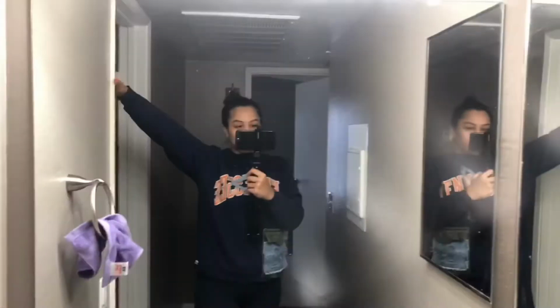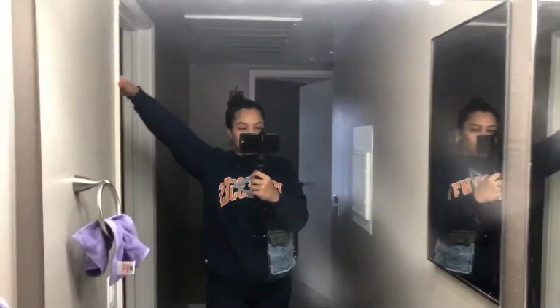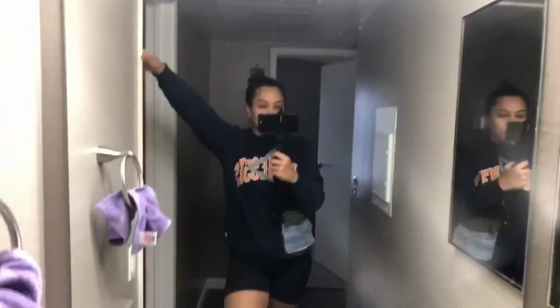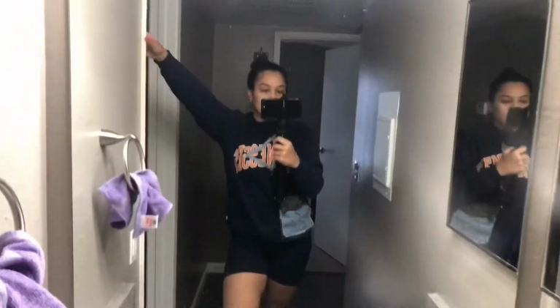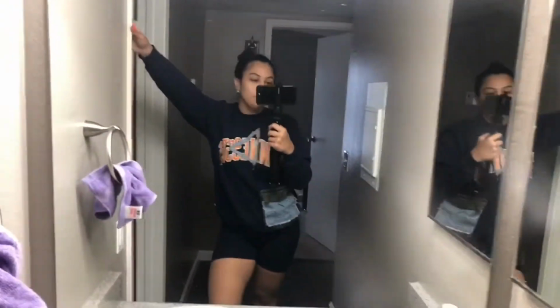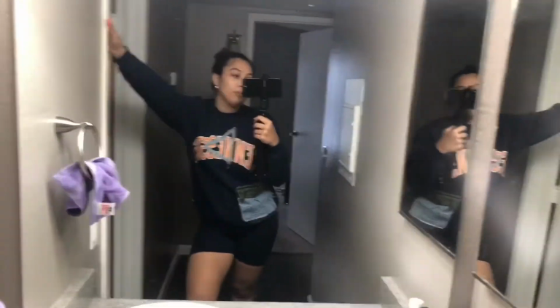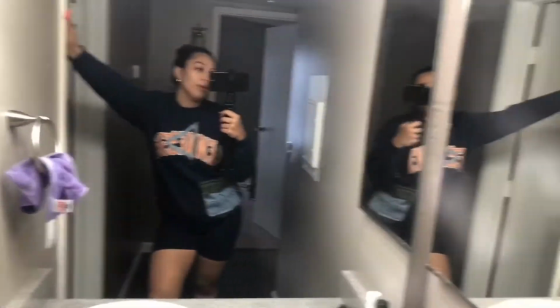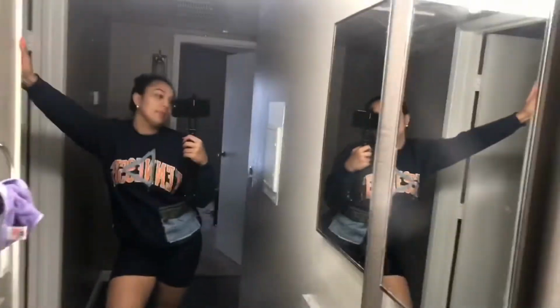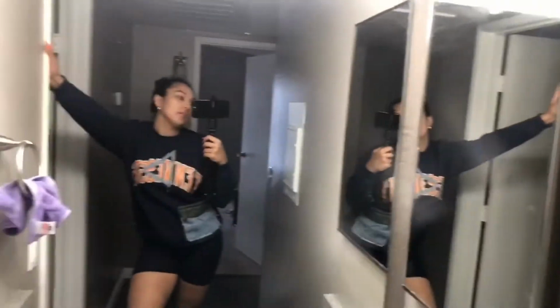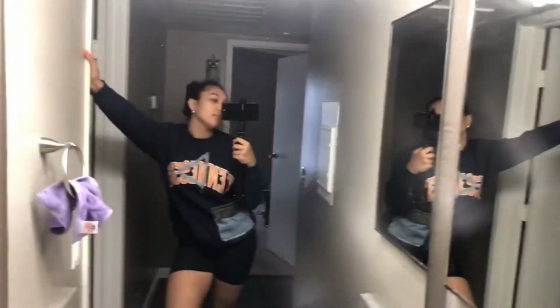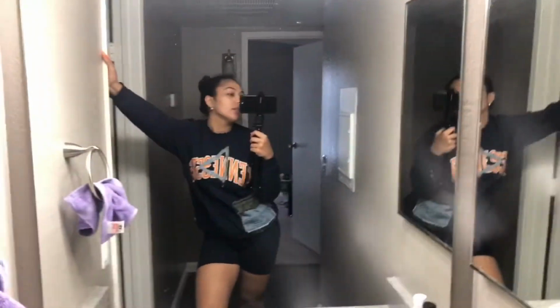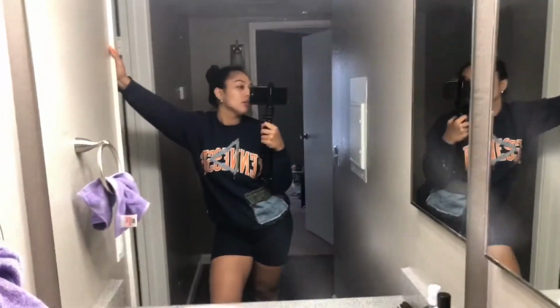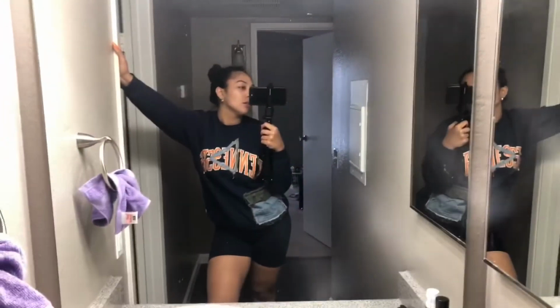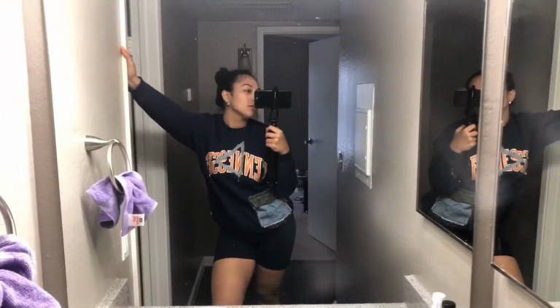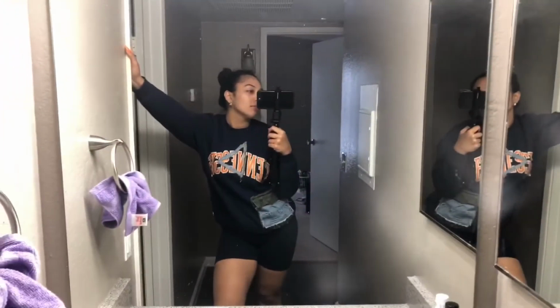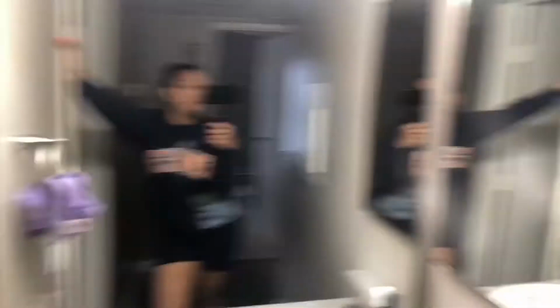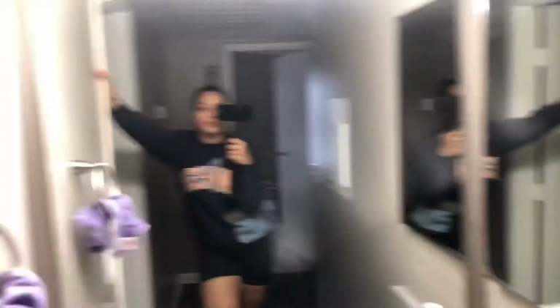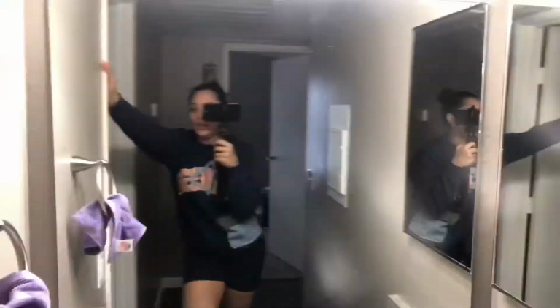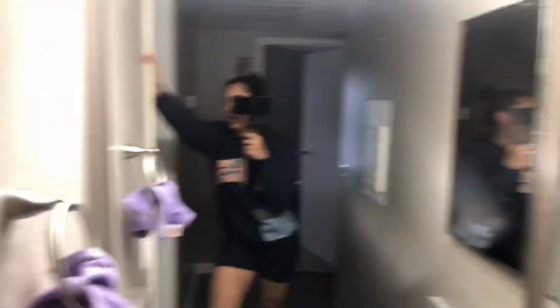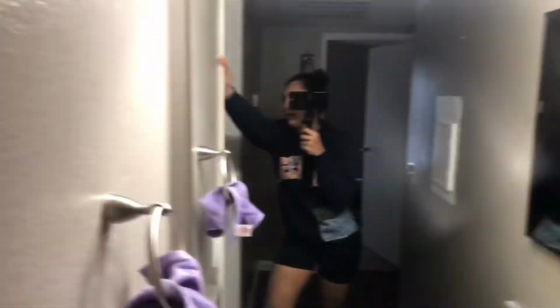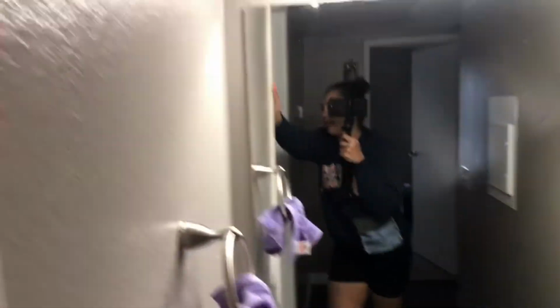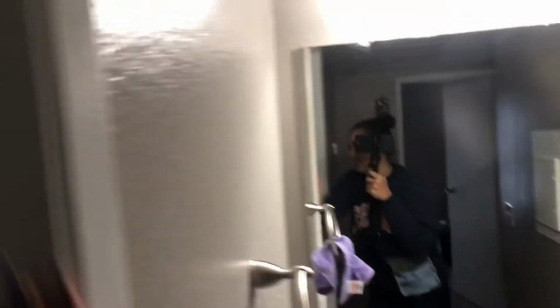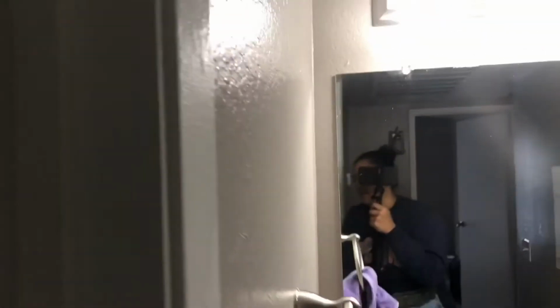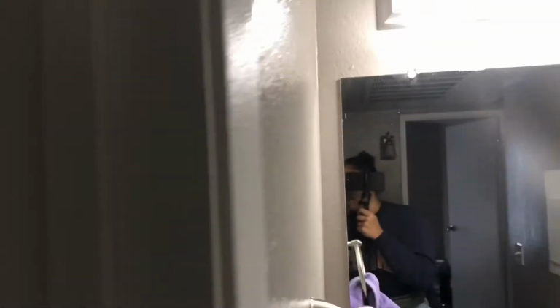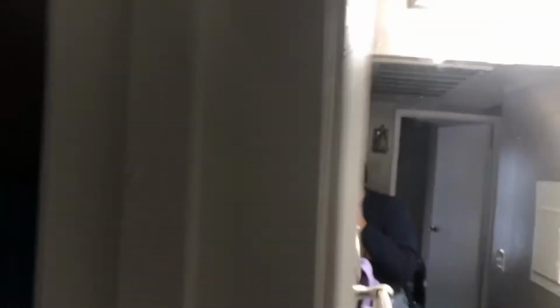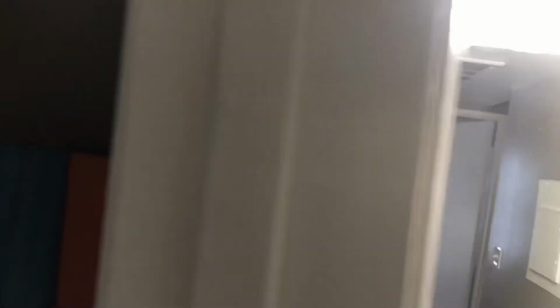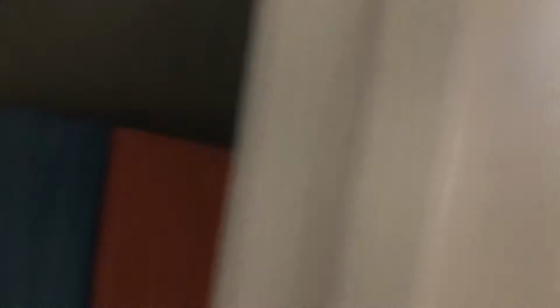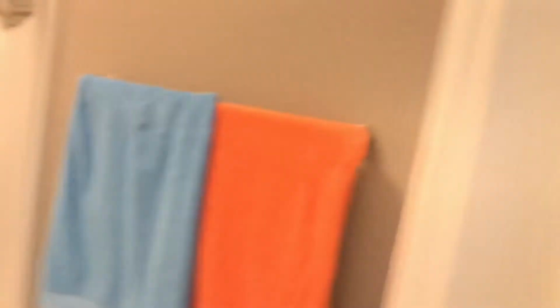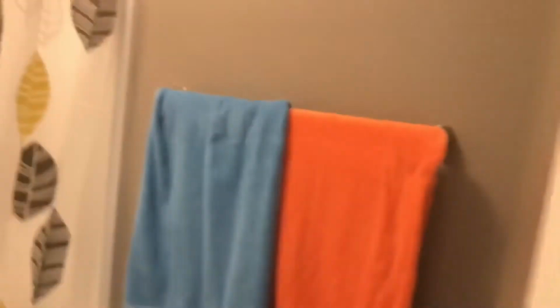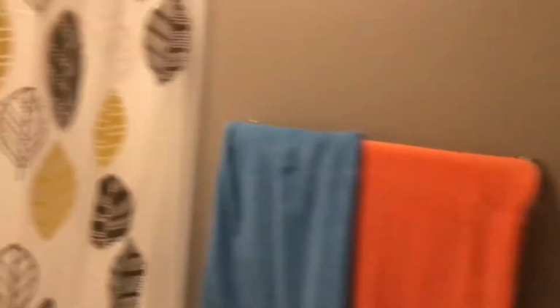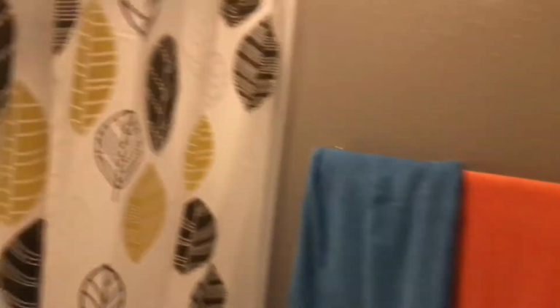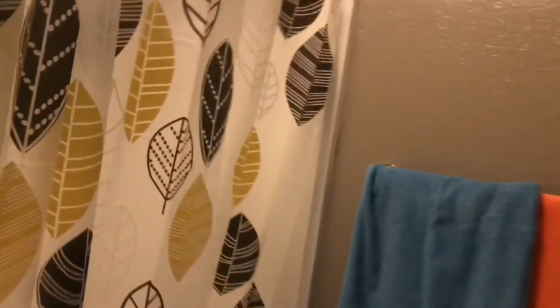Then we got our bathroom area with our sink. This is where I'll probably be taking pictures.